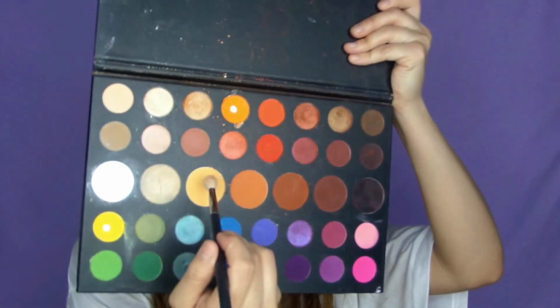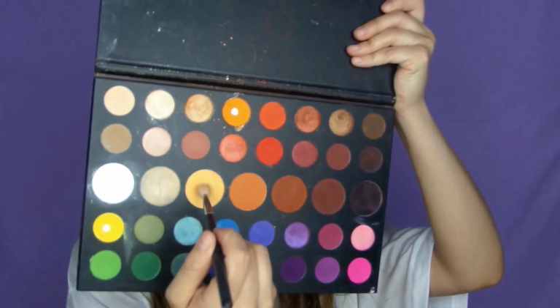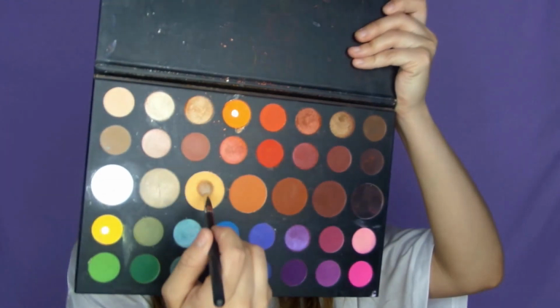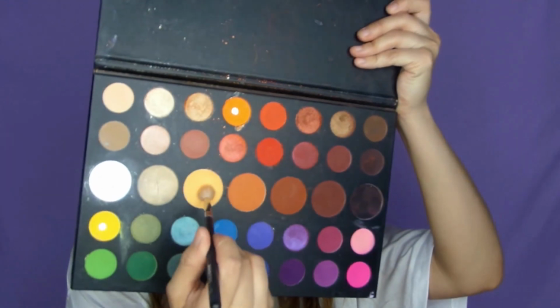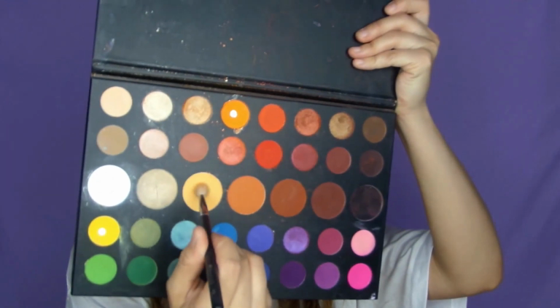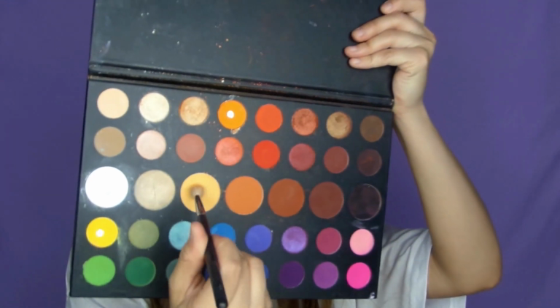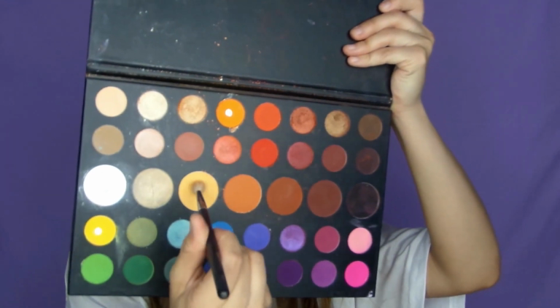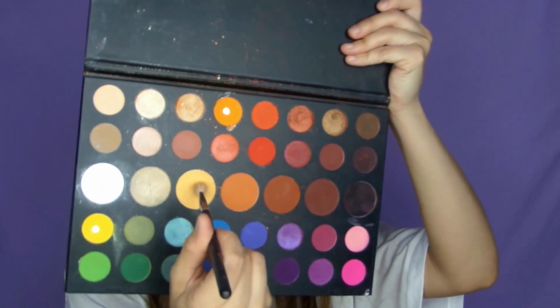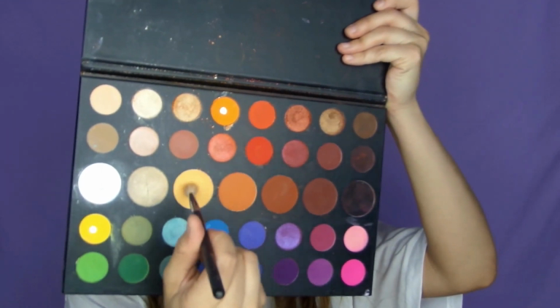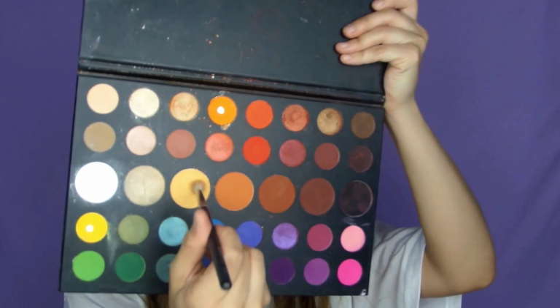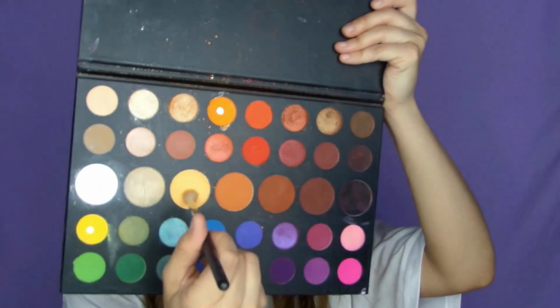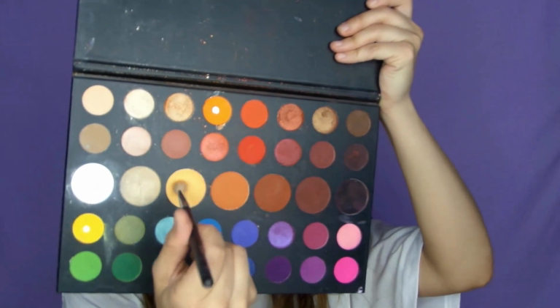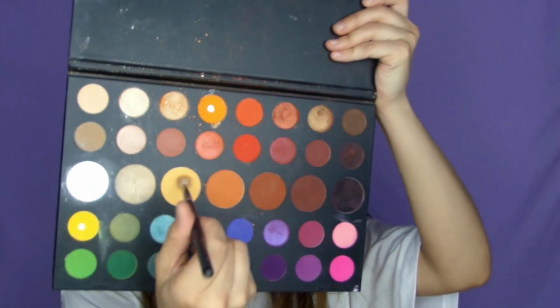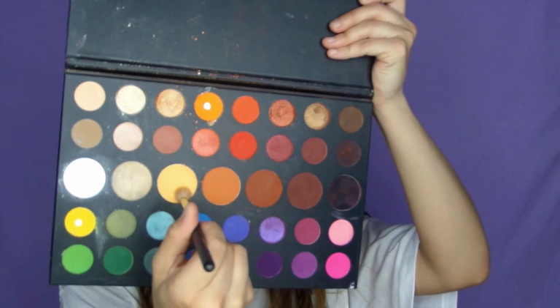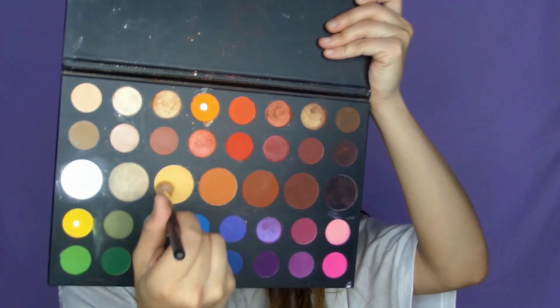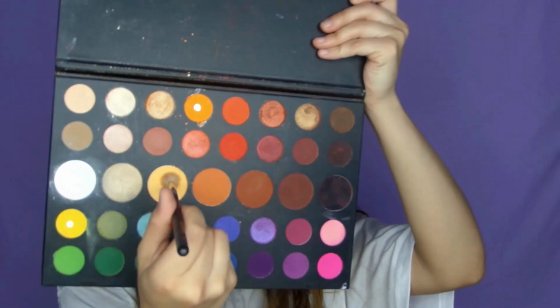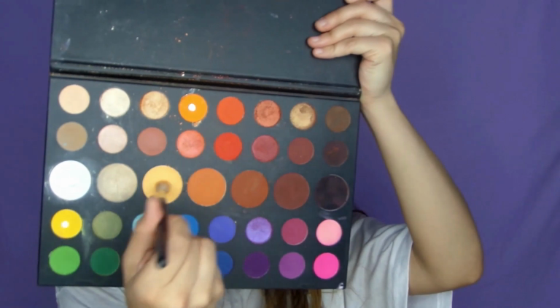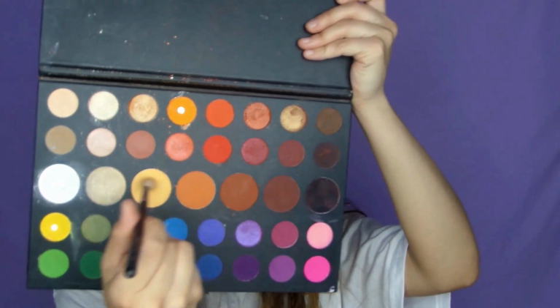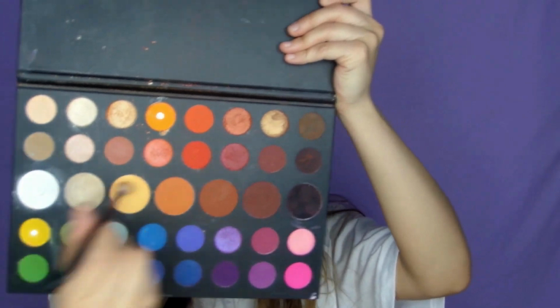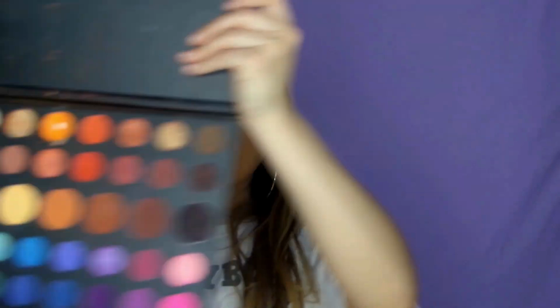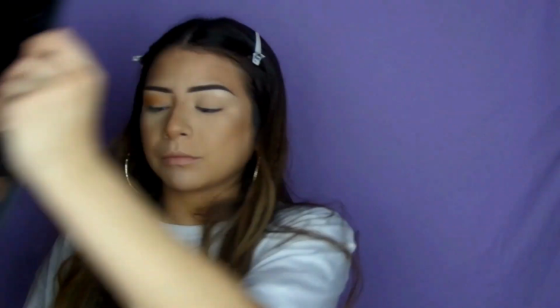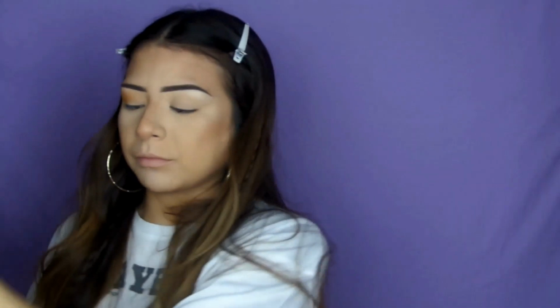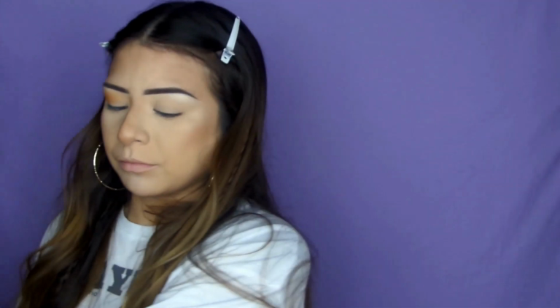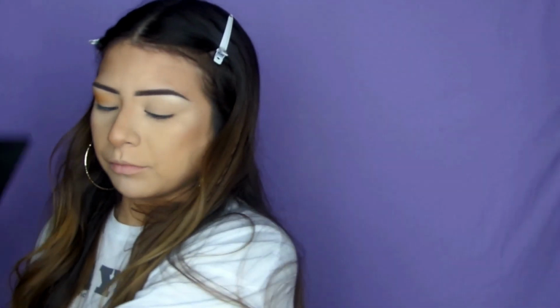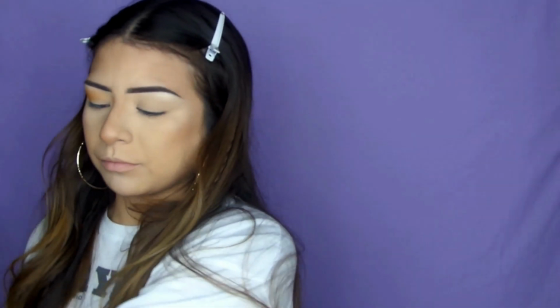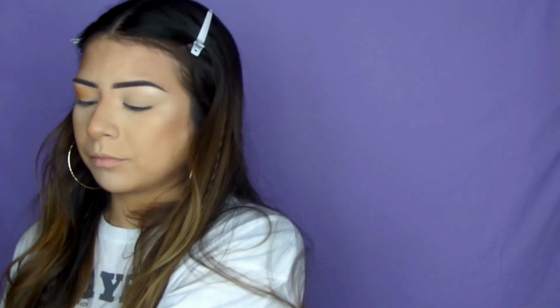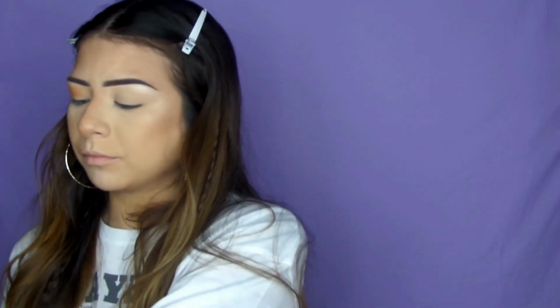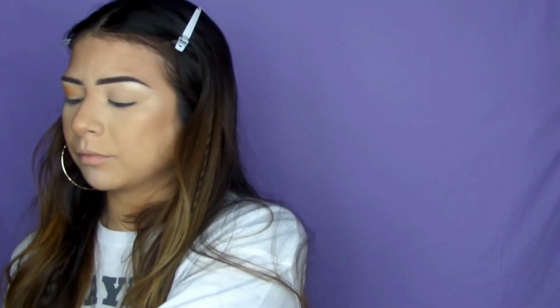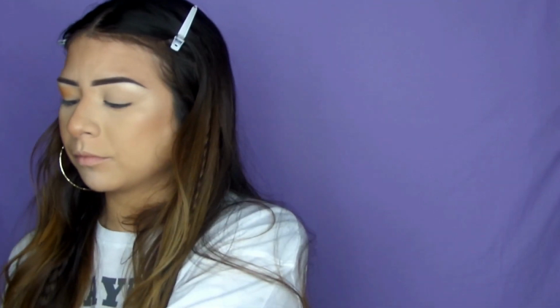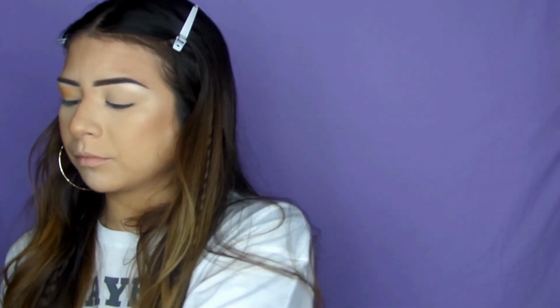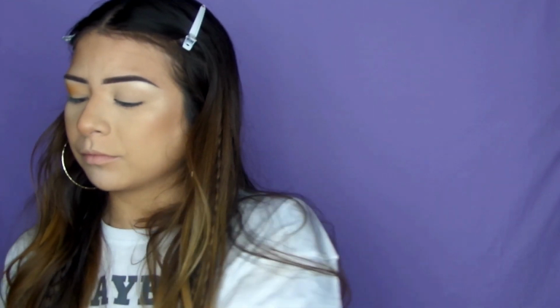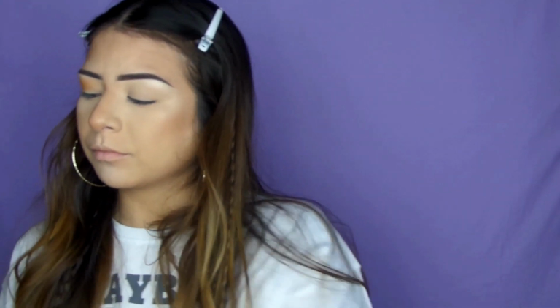Then picking up that yellow toned shade from the James Charles palette, I'm going to take a fluffier brush and just diffuse and blend out.